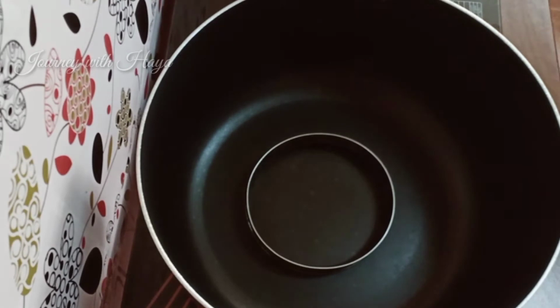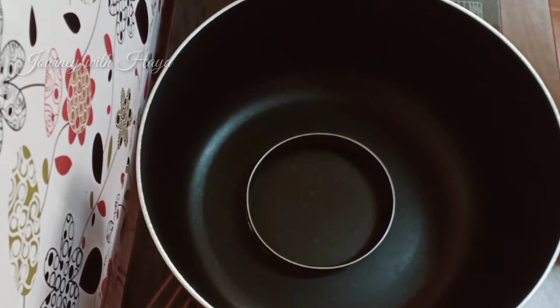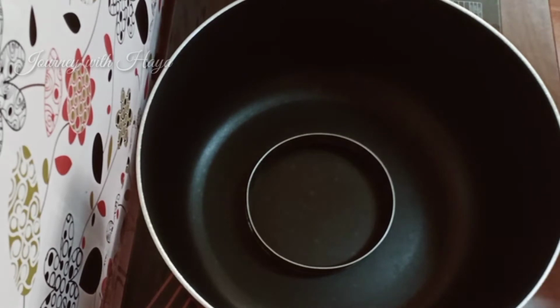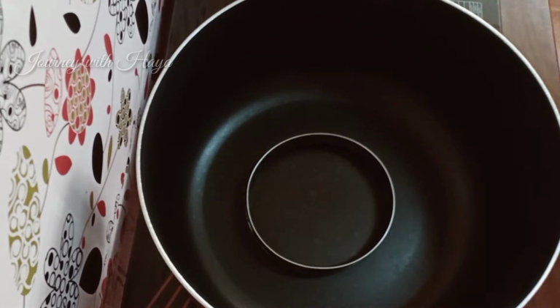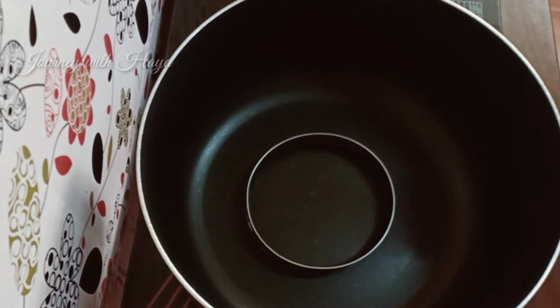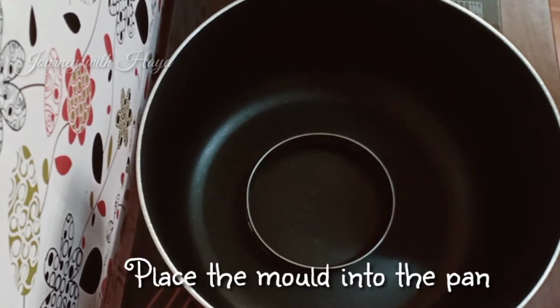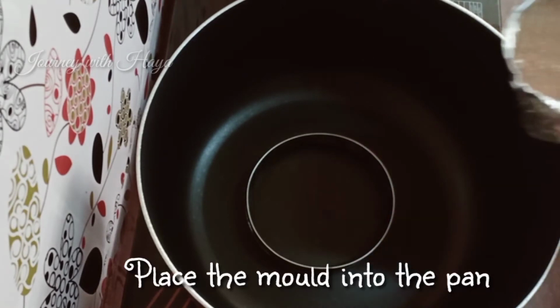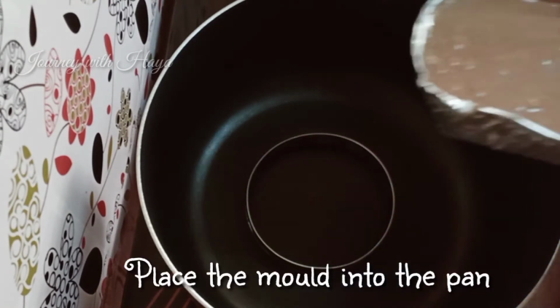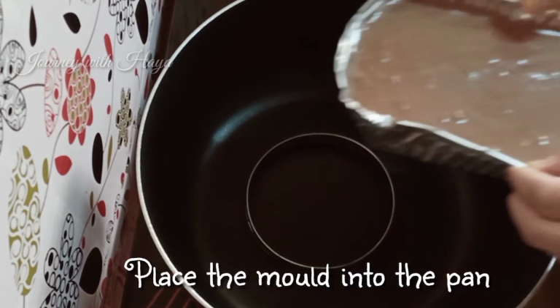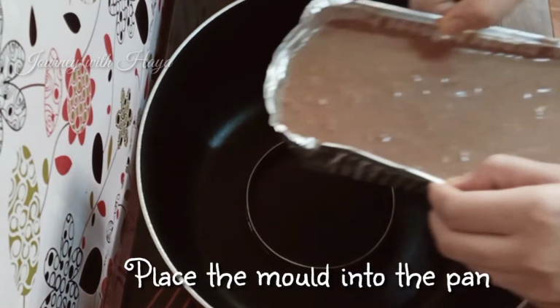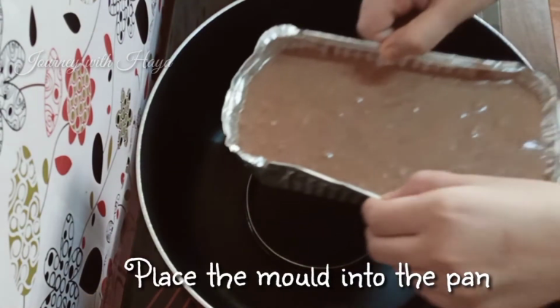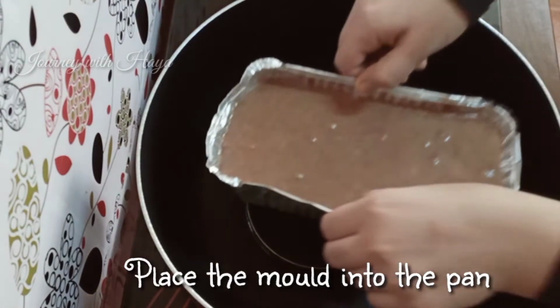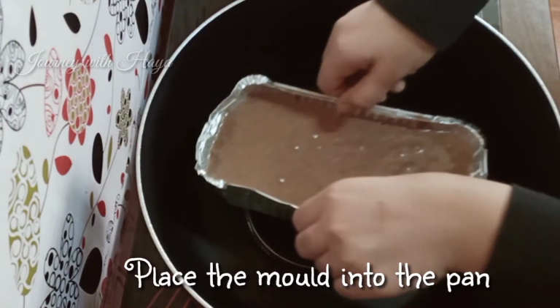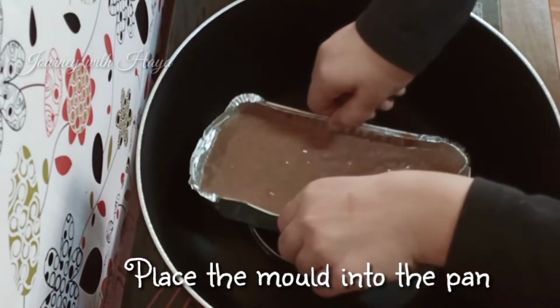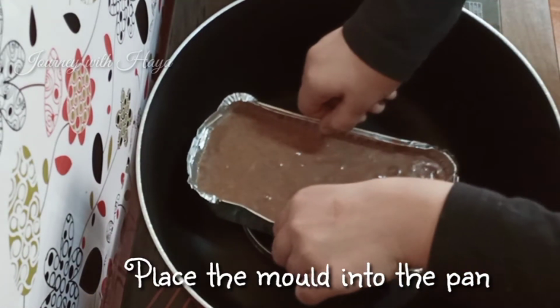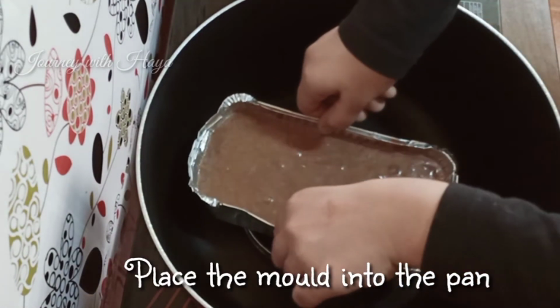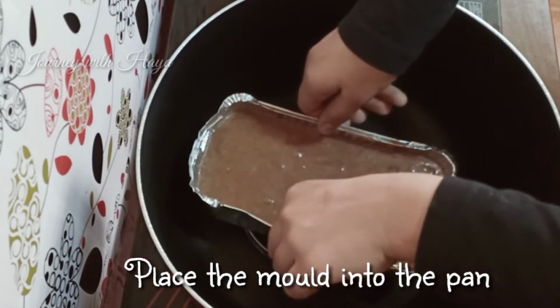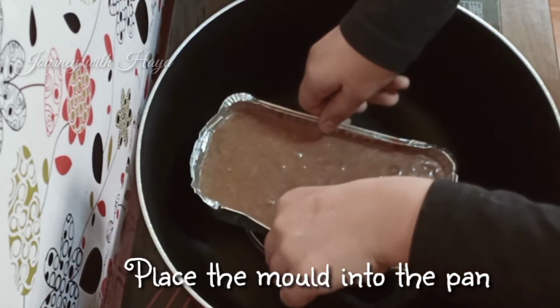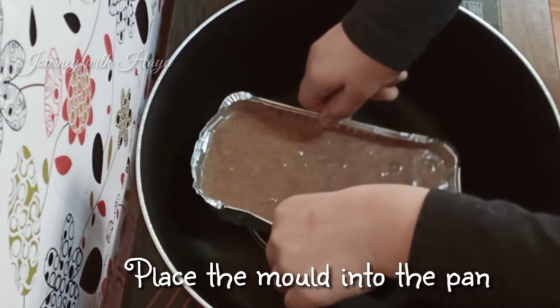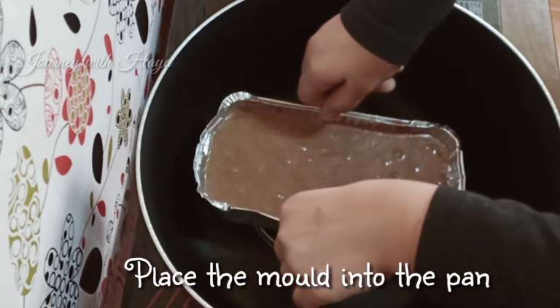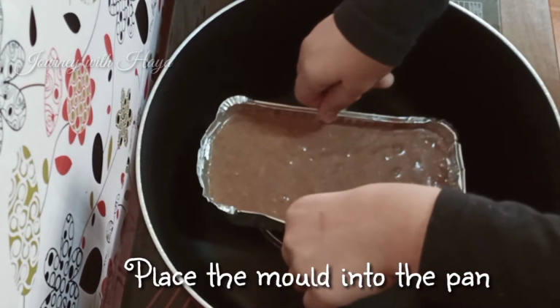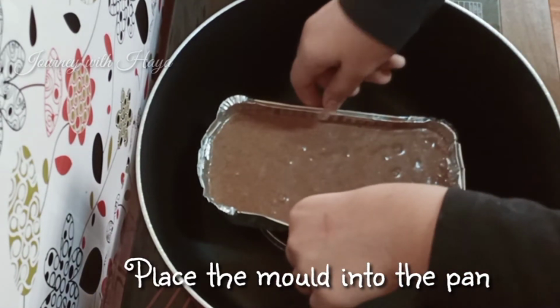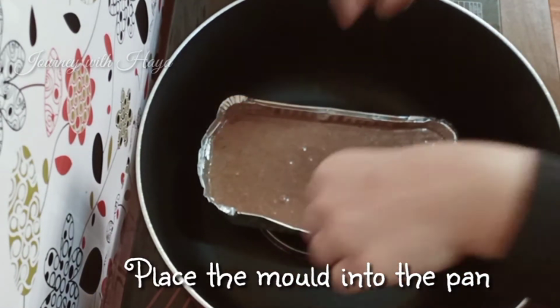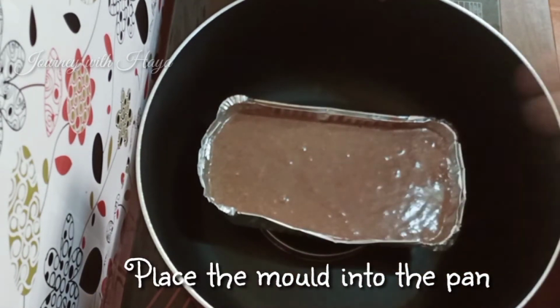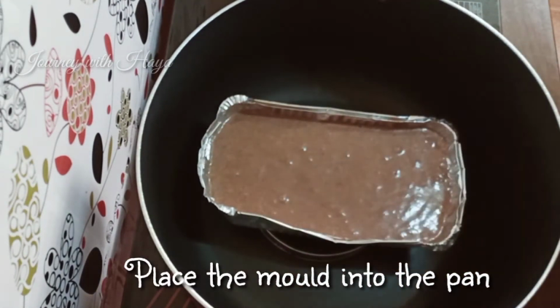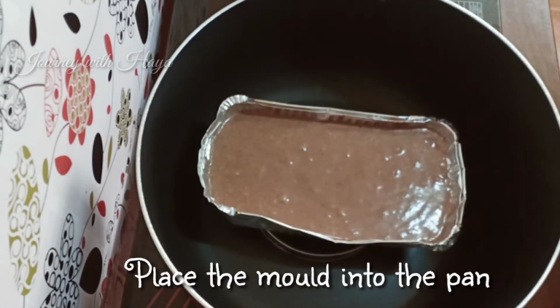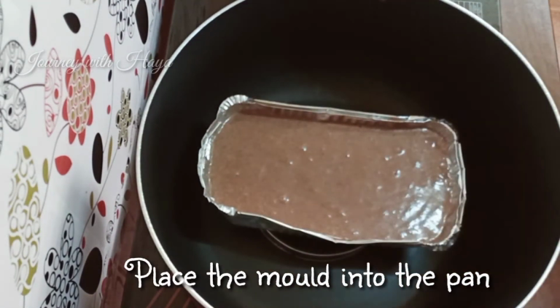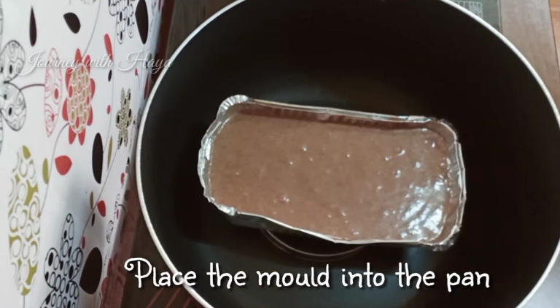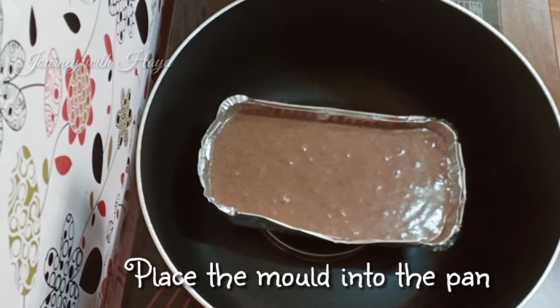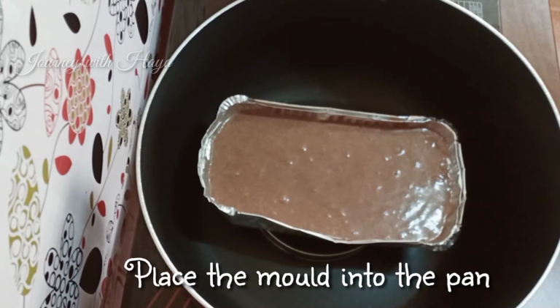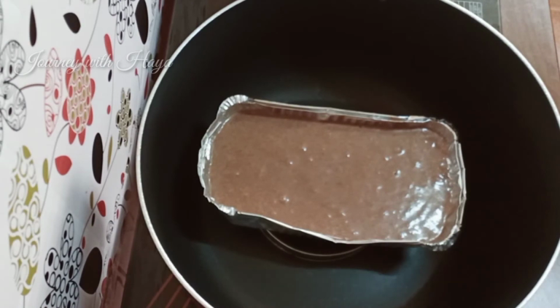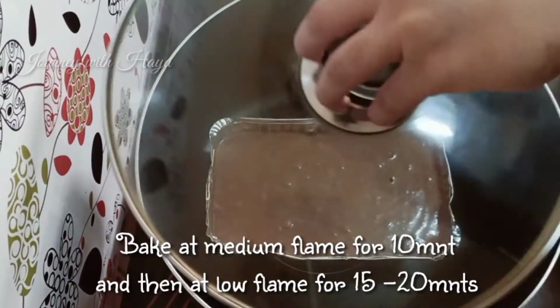Take the preheated pan and place the mold into it. Keep the mold in for 15 to 20 minutes.